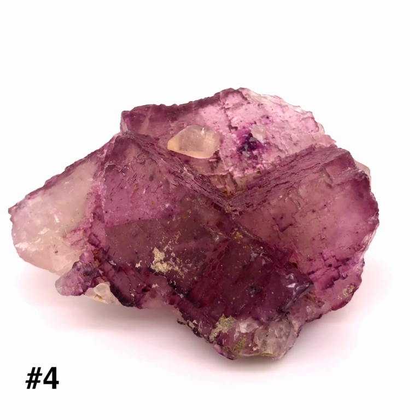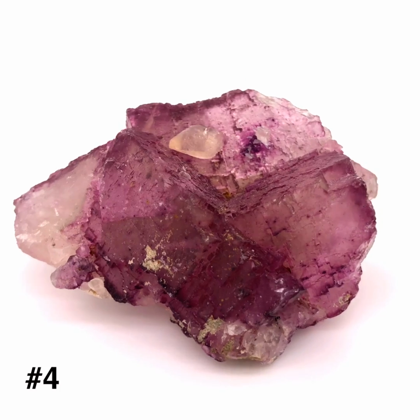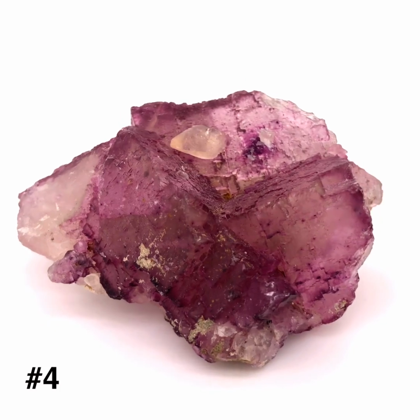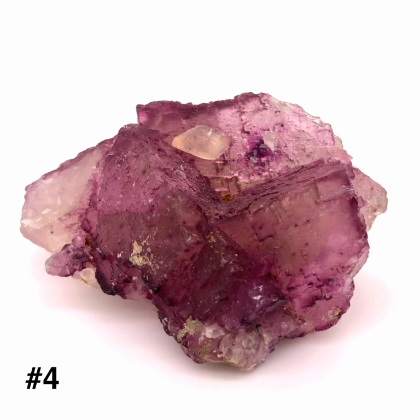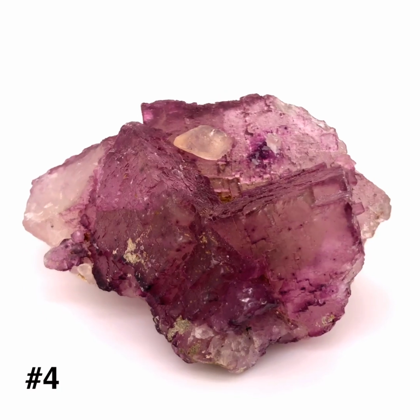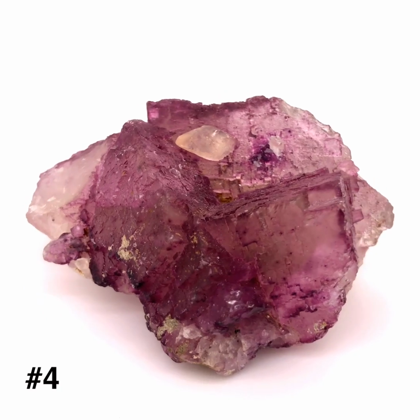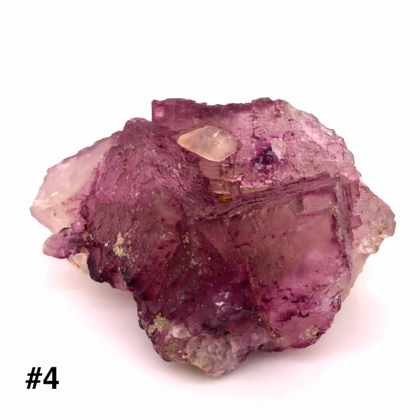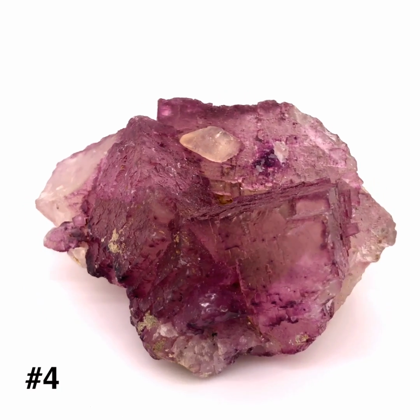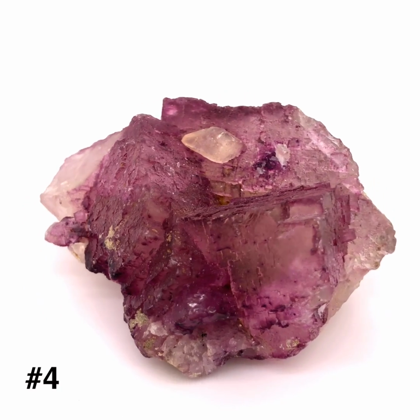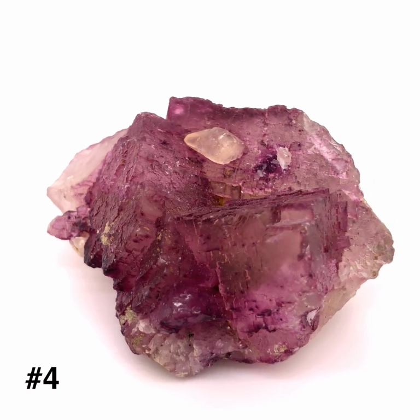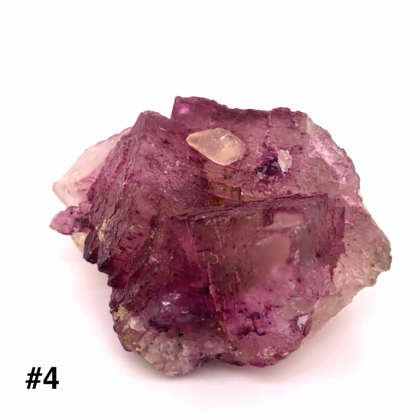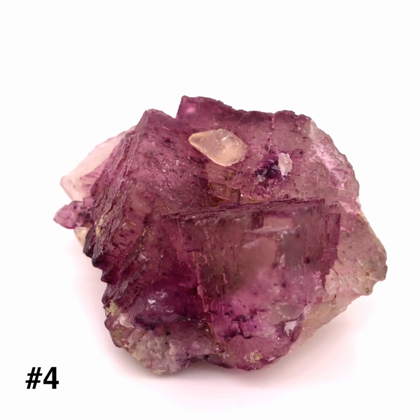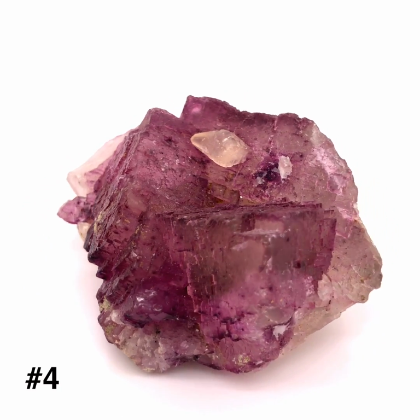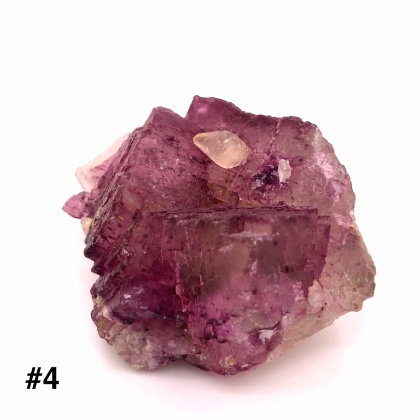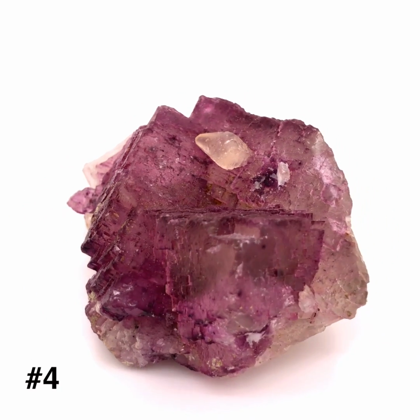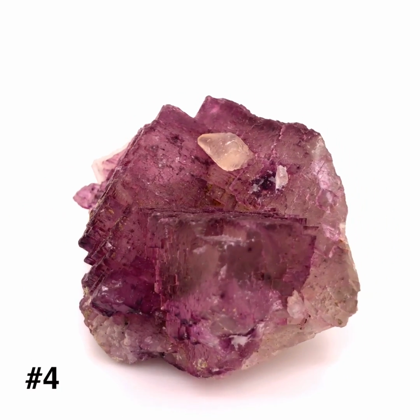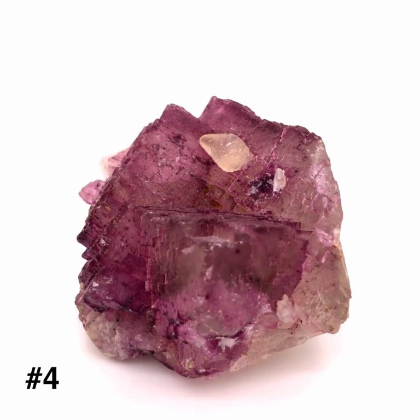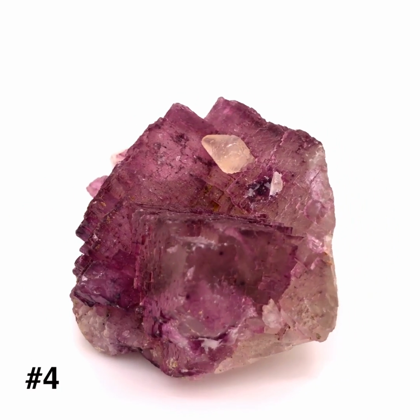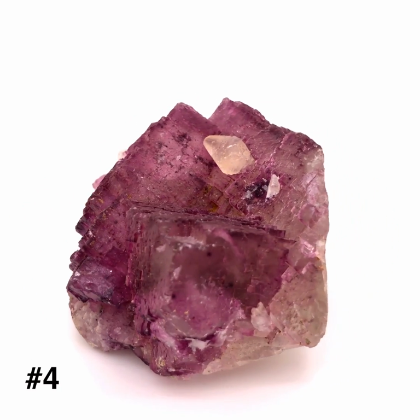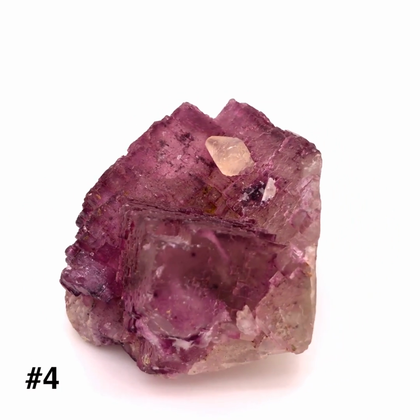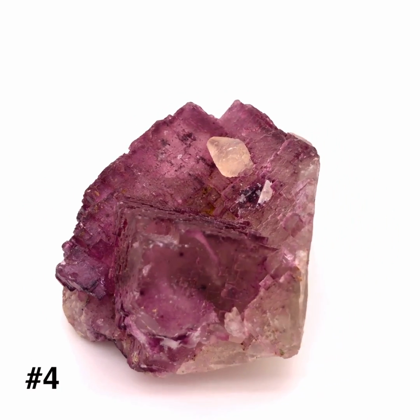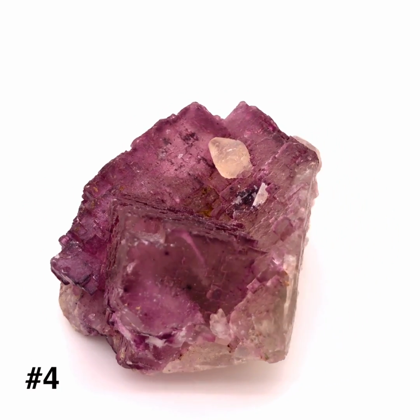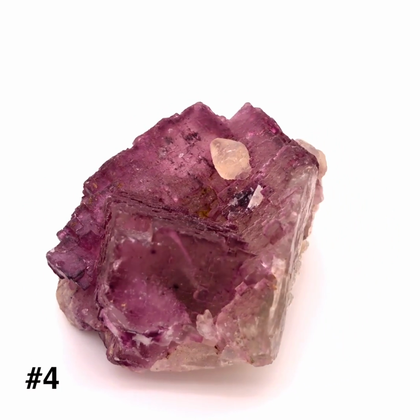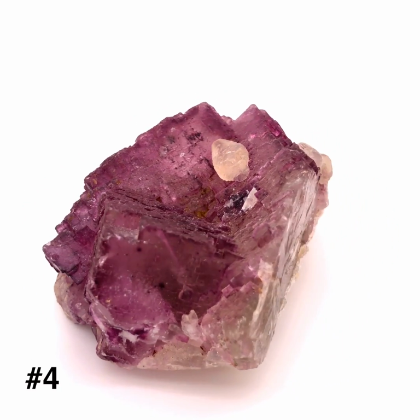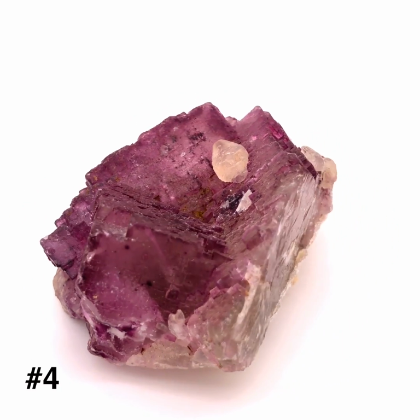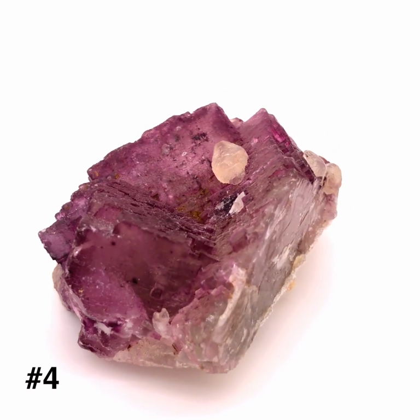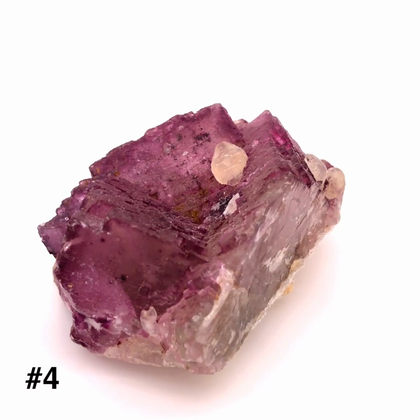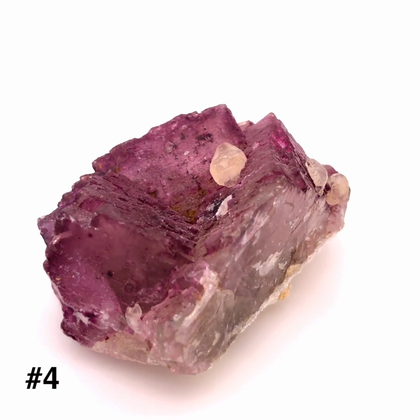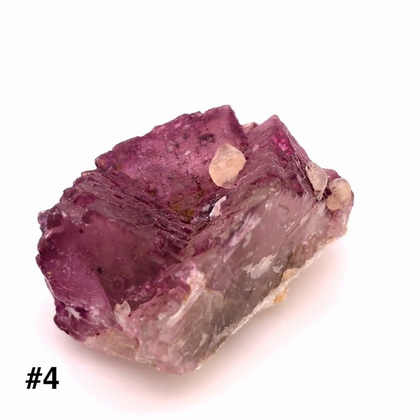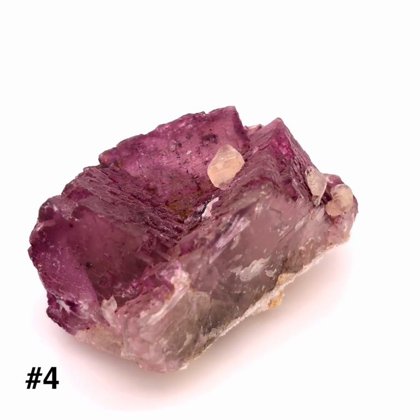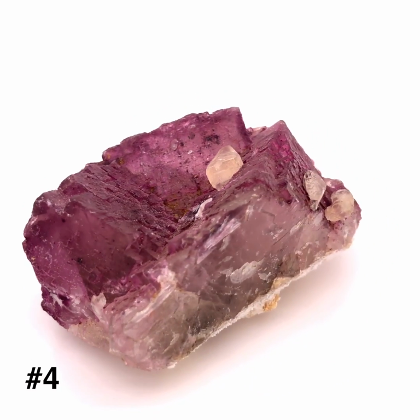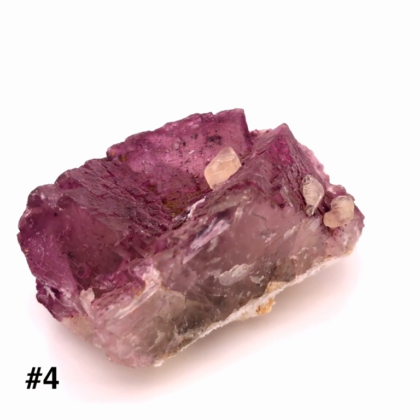This mineral does not scratch glass. It does not have a salty taste, nor does it react with hydrochloric acid.